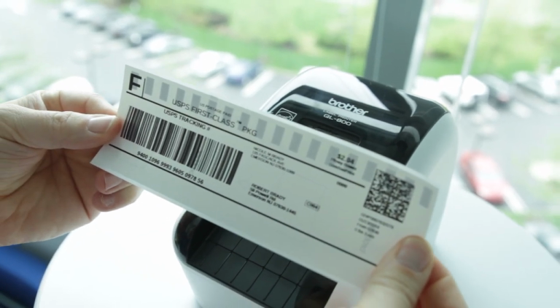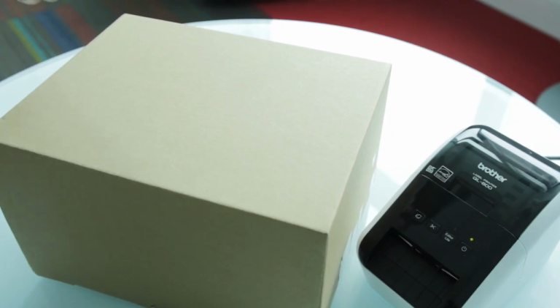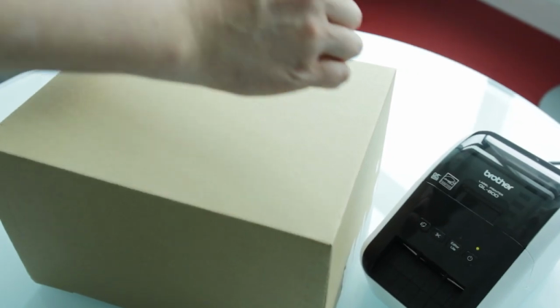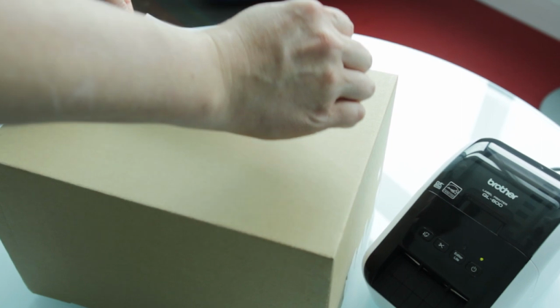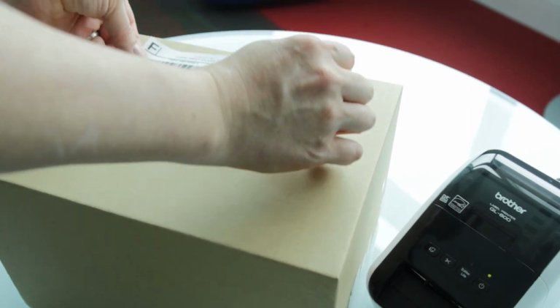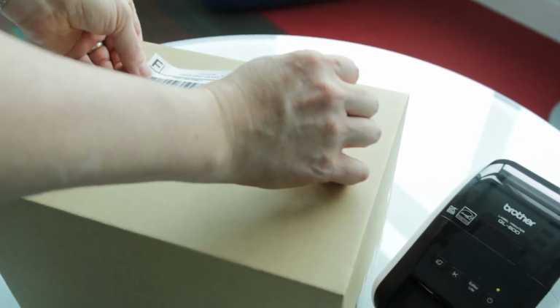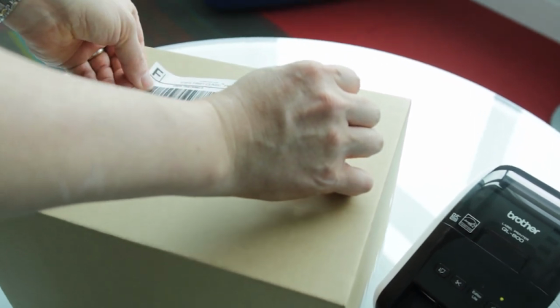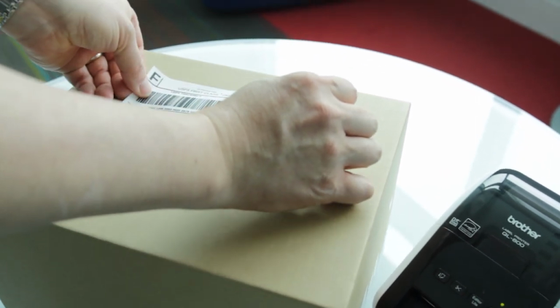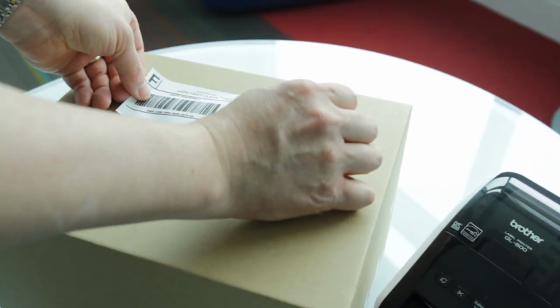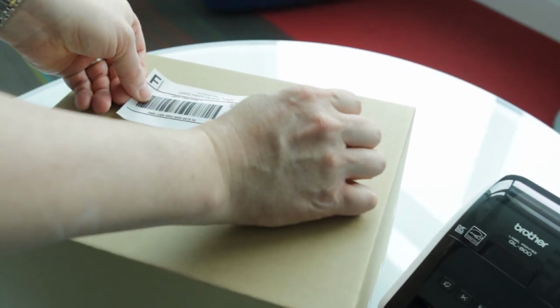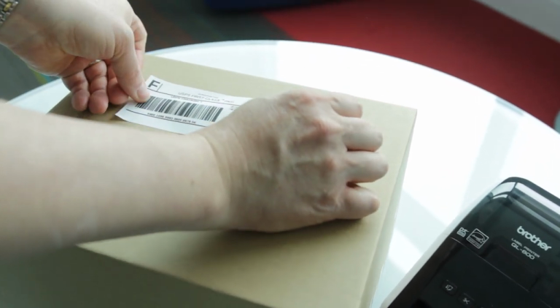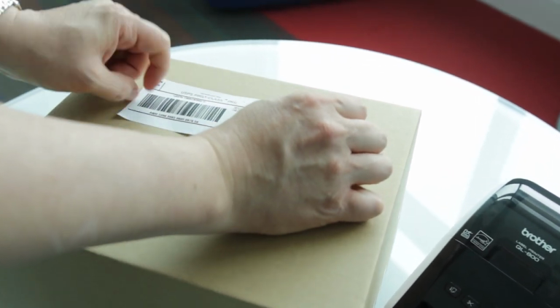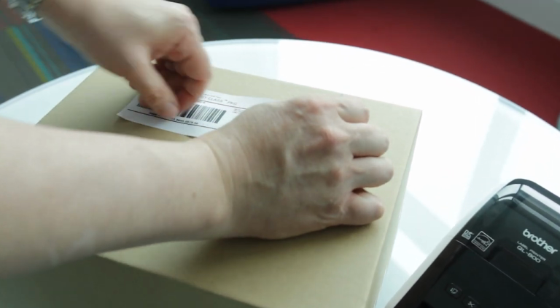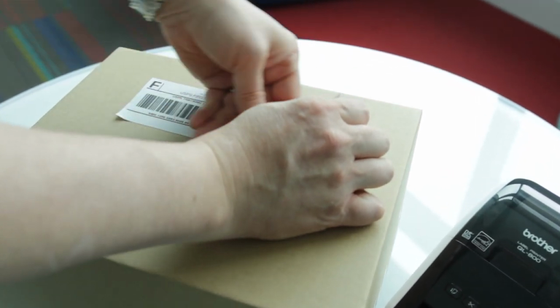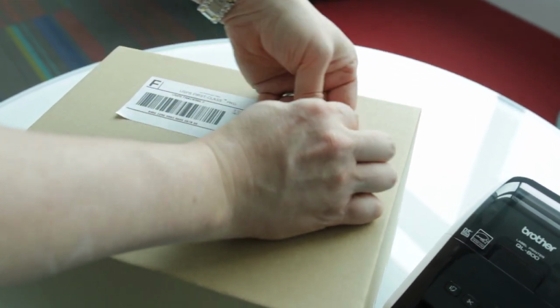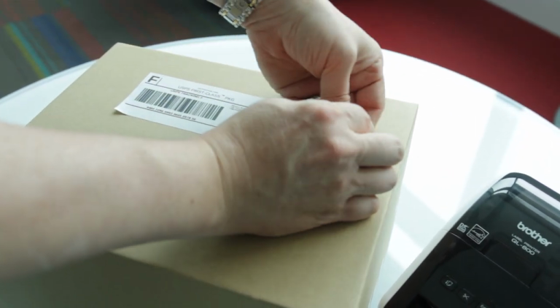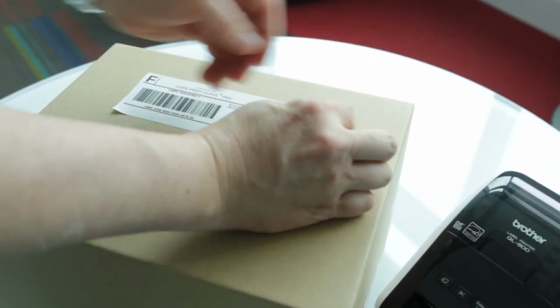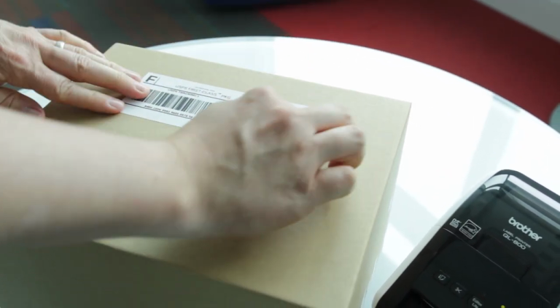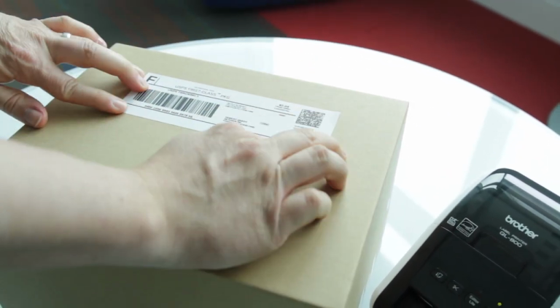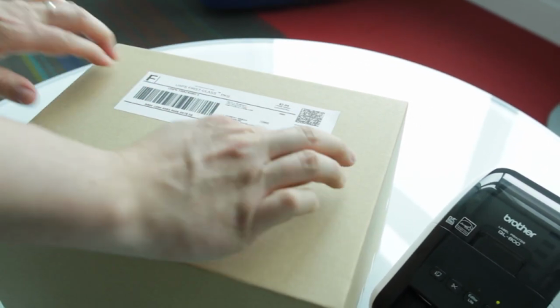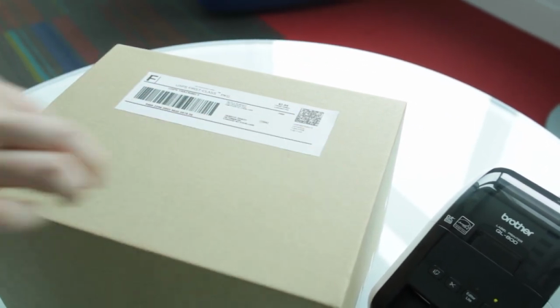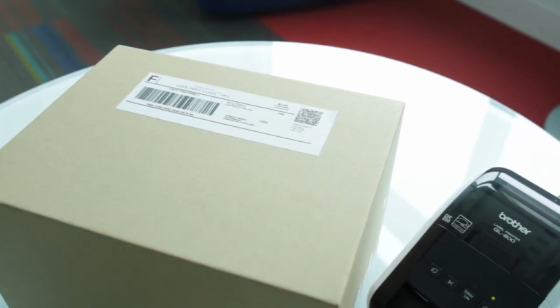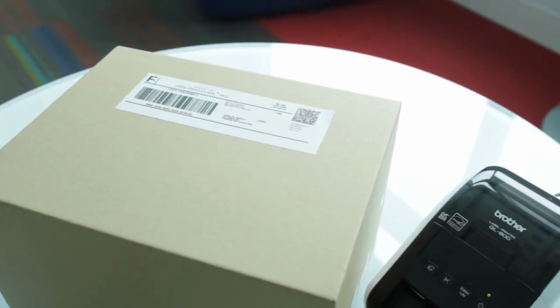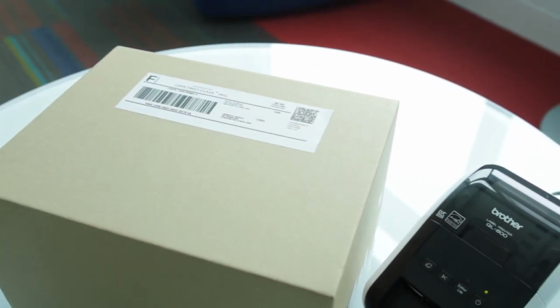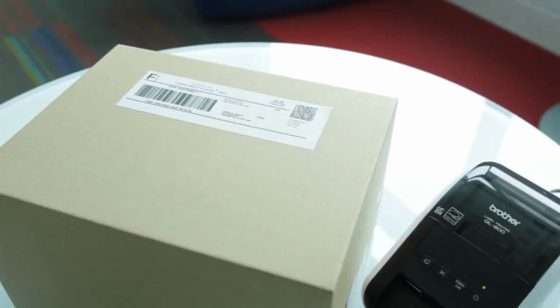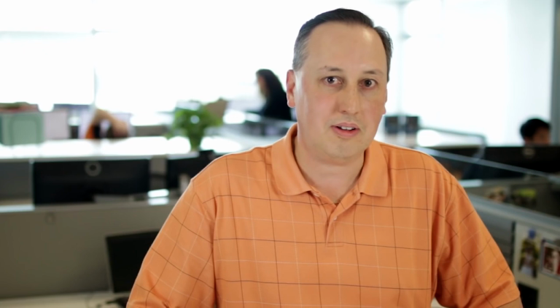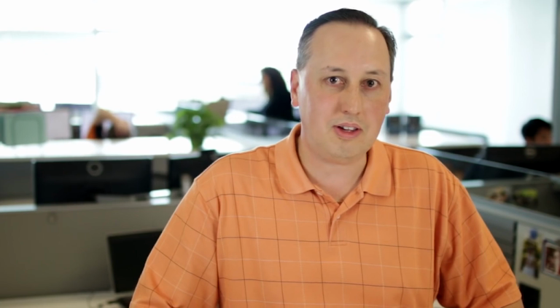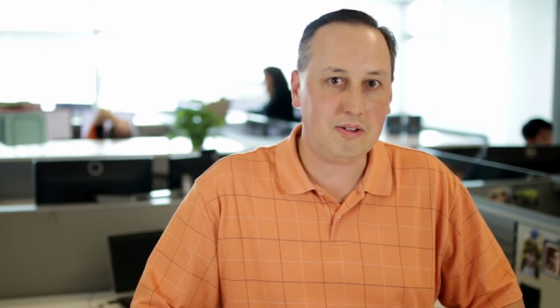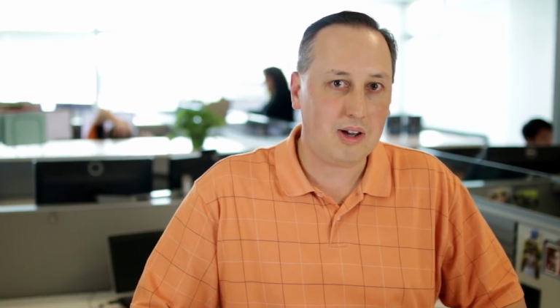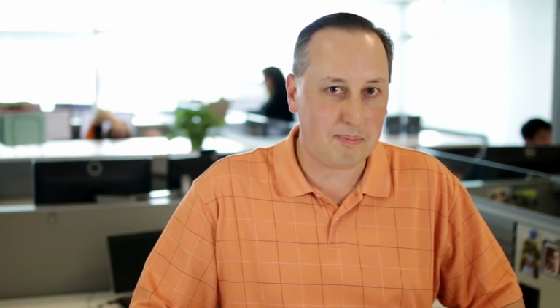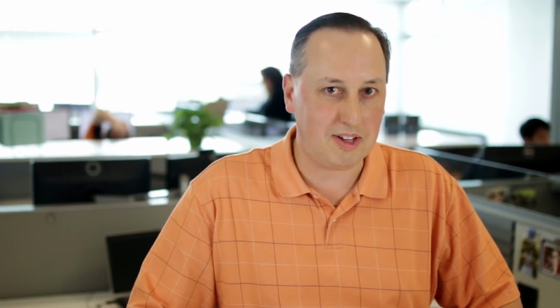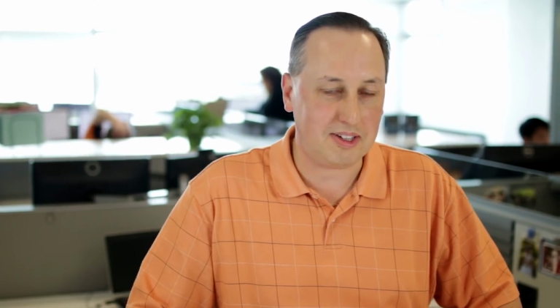We hope these tips helped you easily print eBay shipping labels on your Brother QL printer. Thank you. Happy selling.